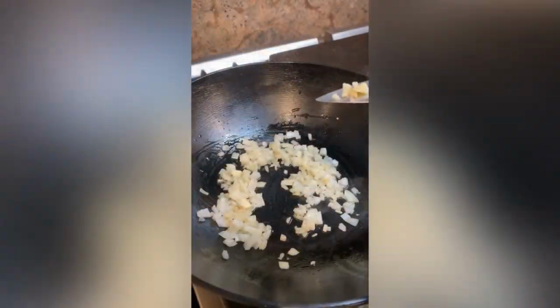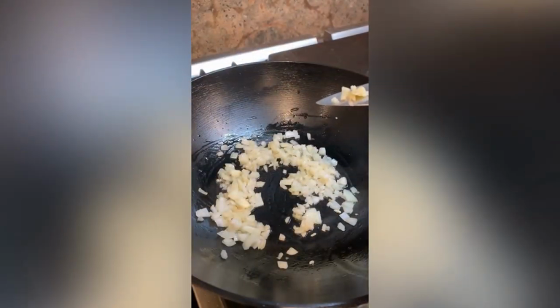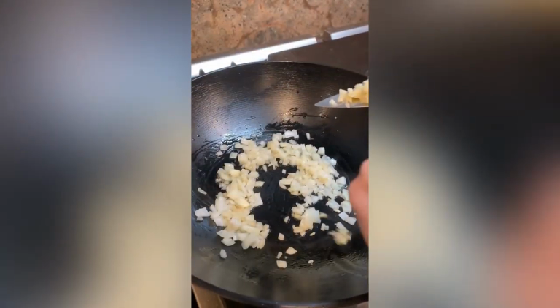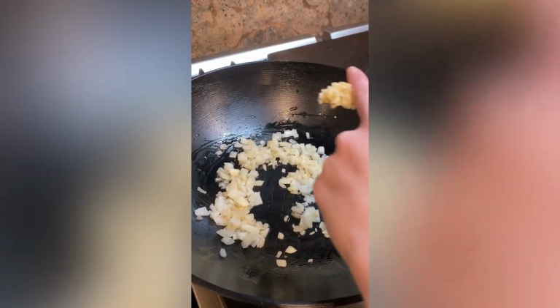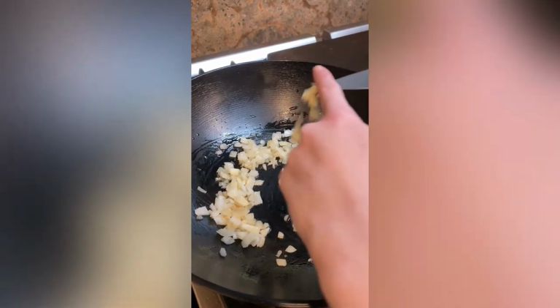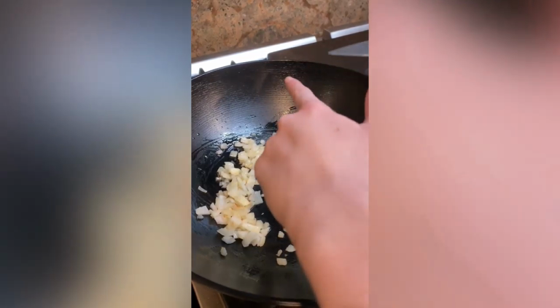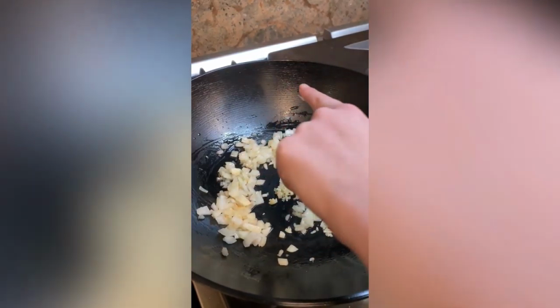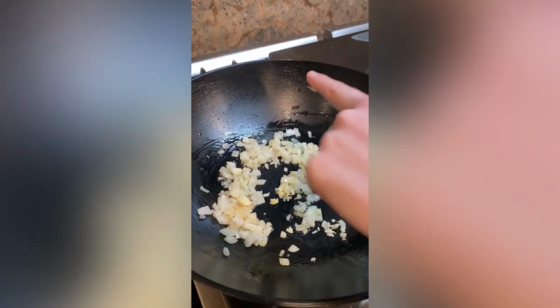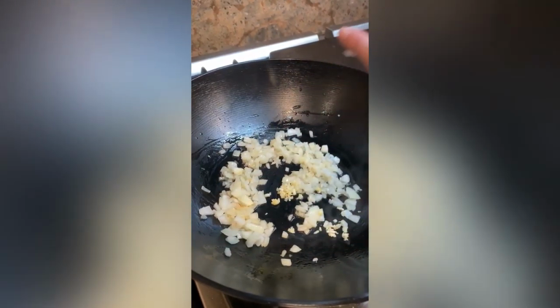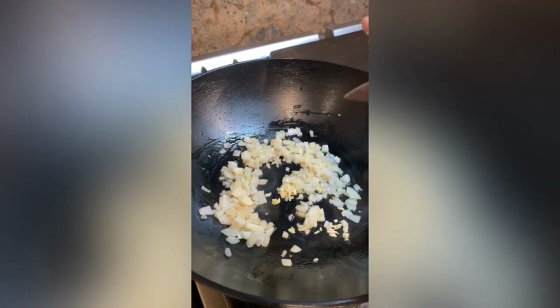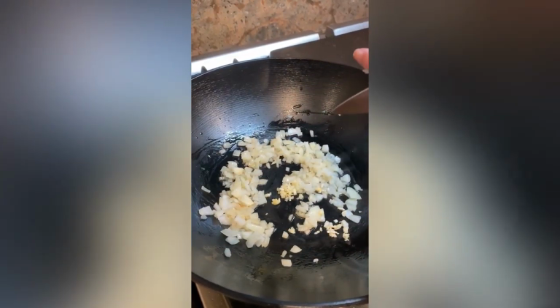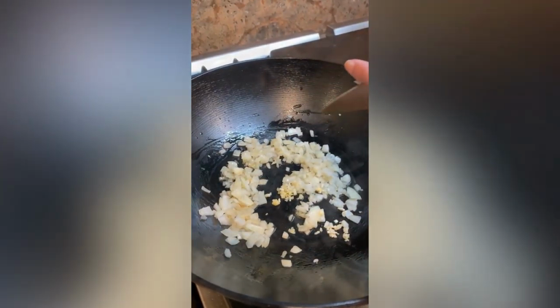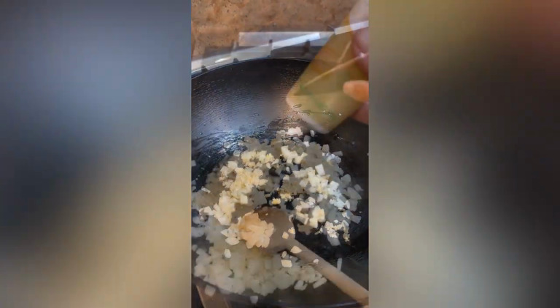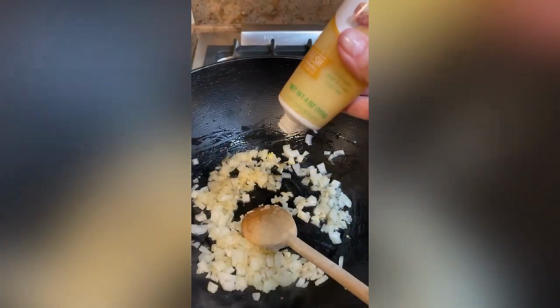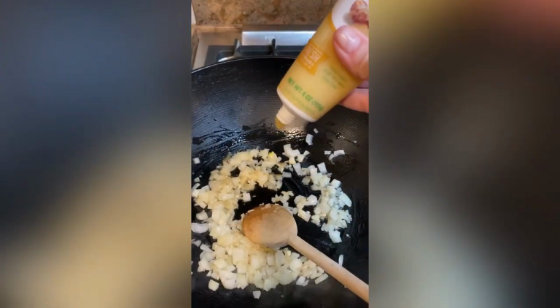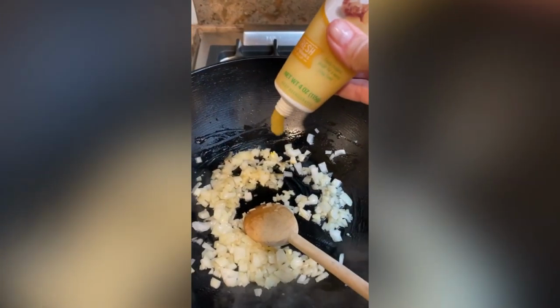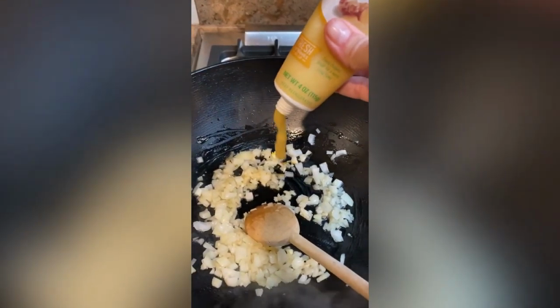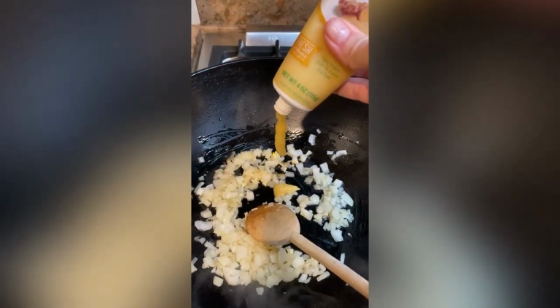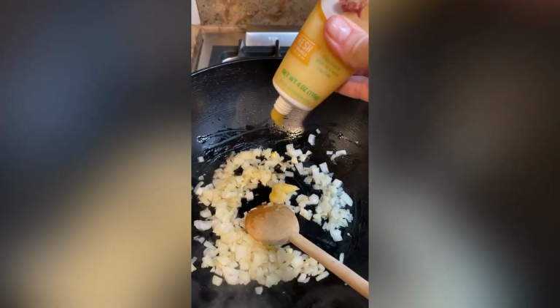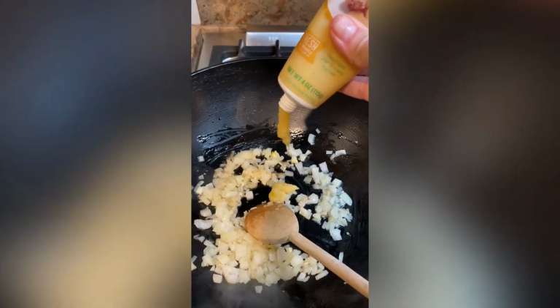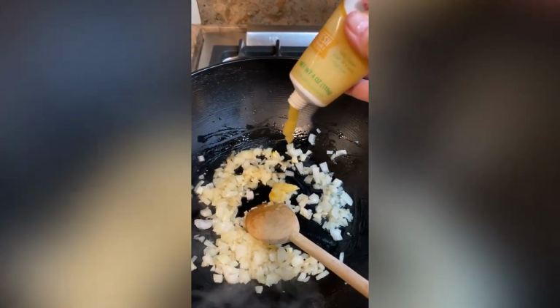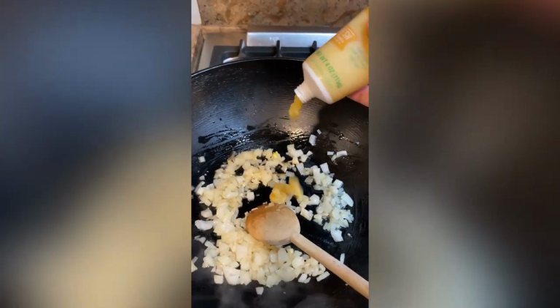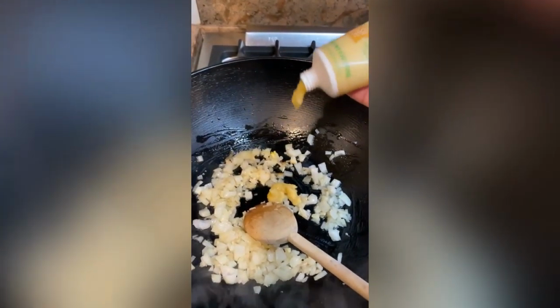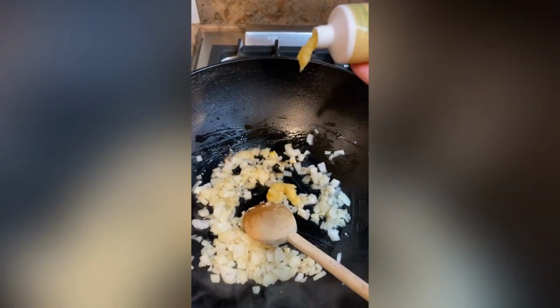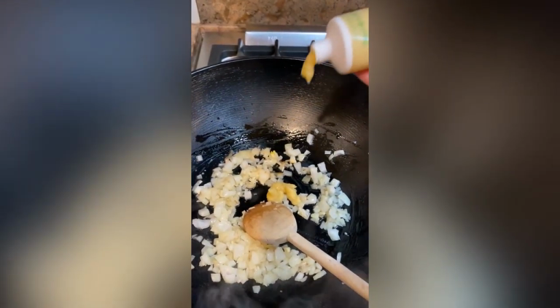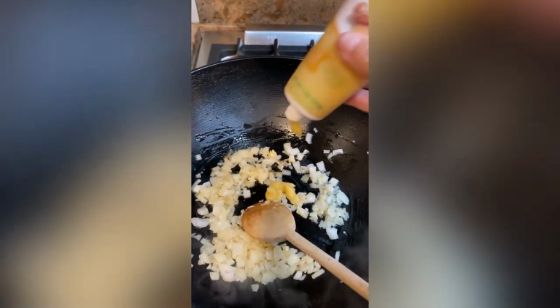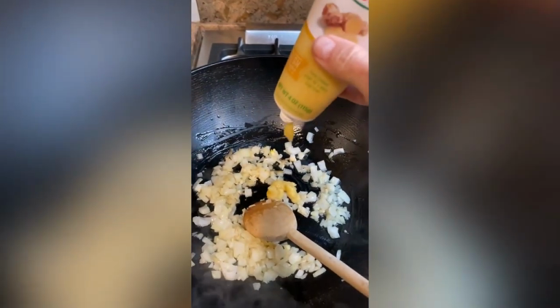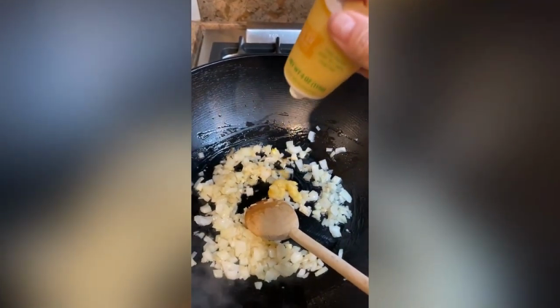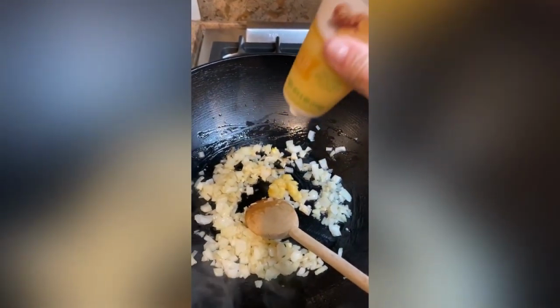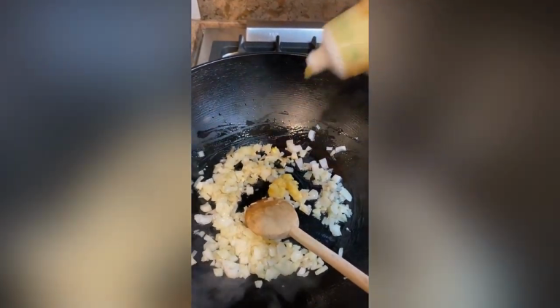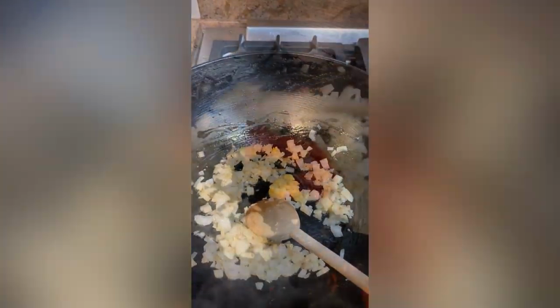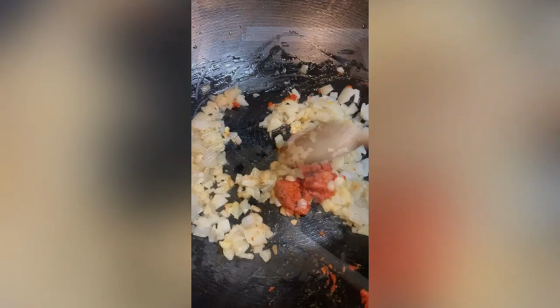Add some minced garlic and some ginger. I like using the already minced — makes it a lot easier.